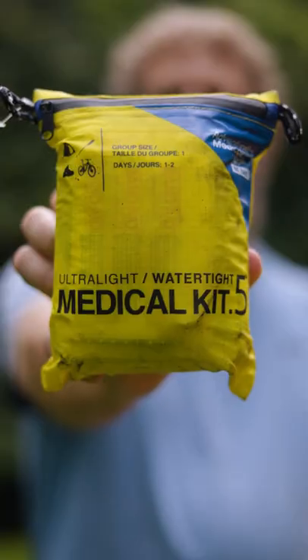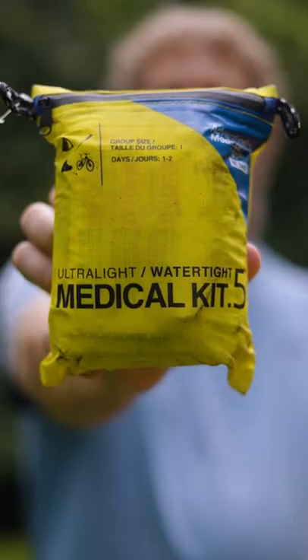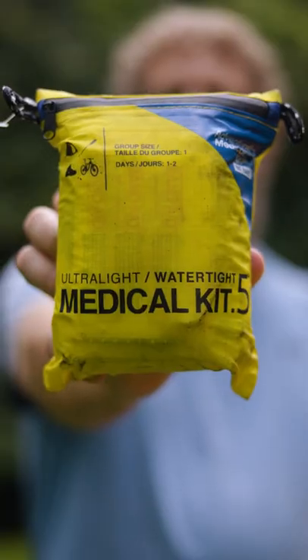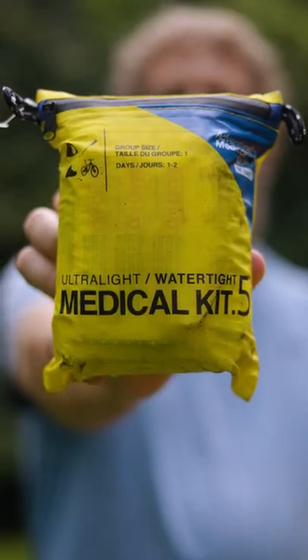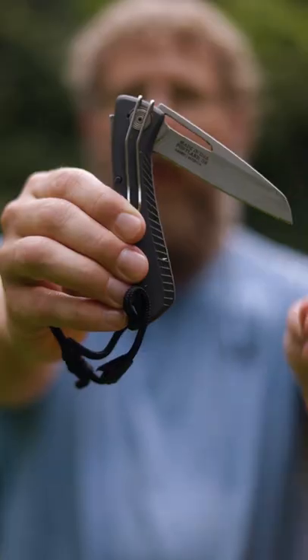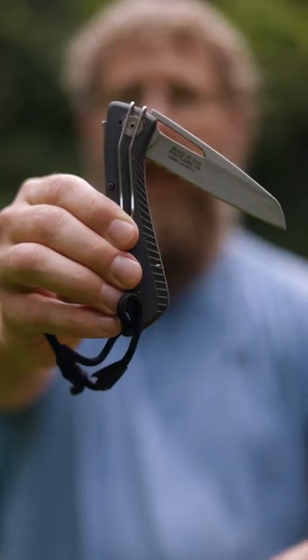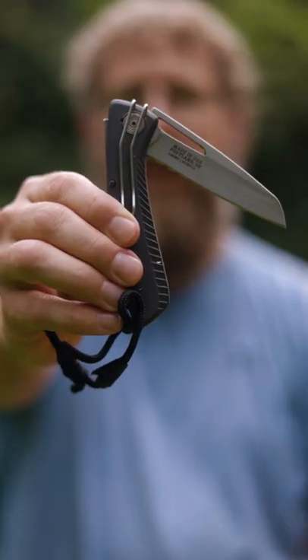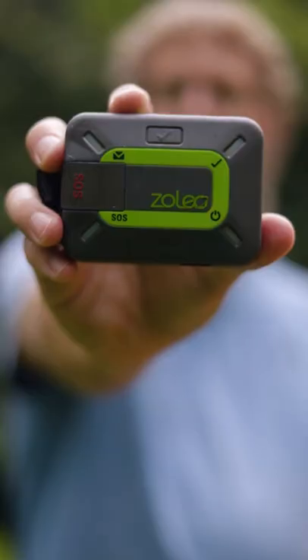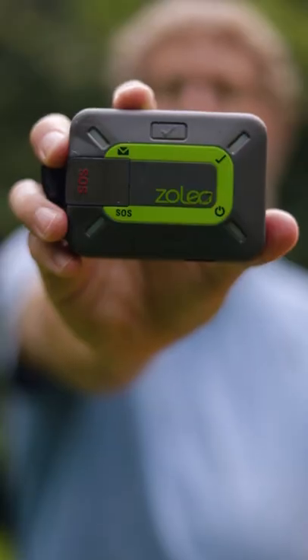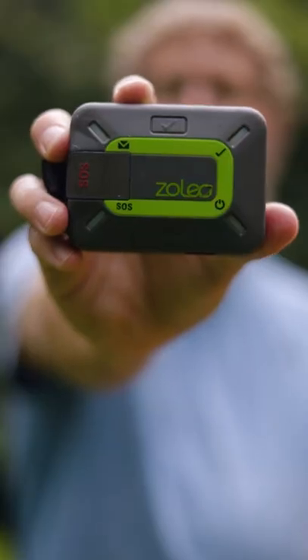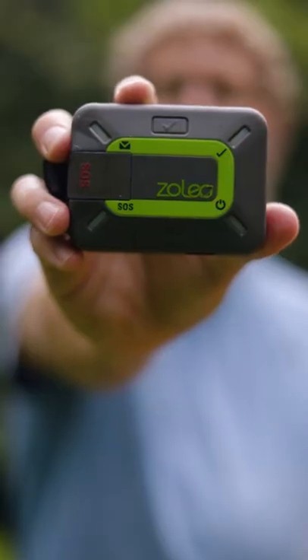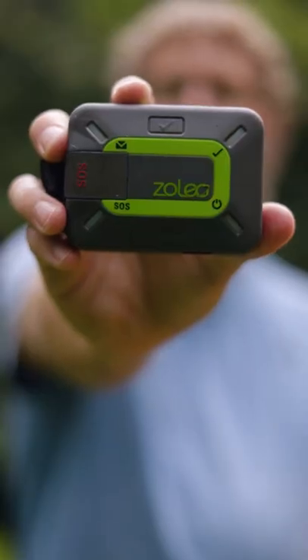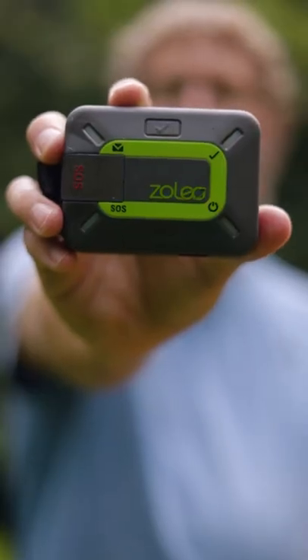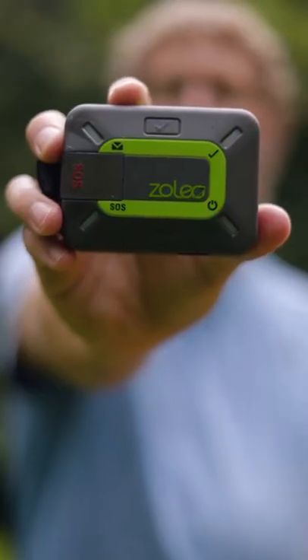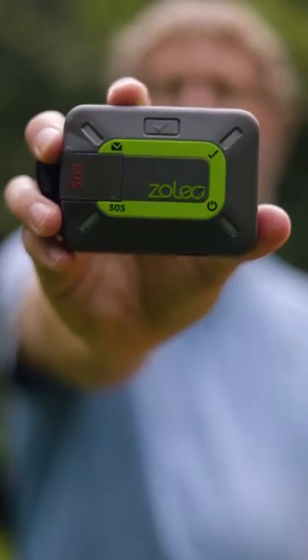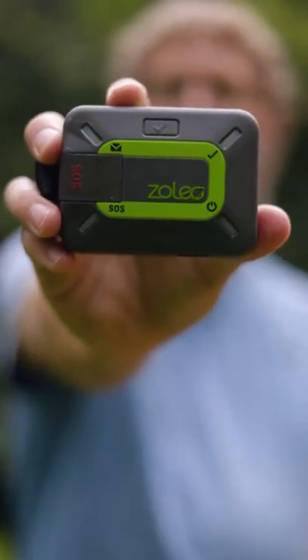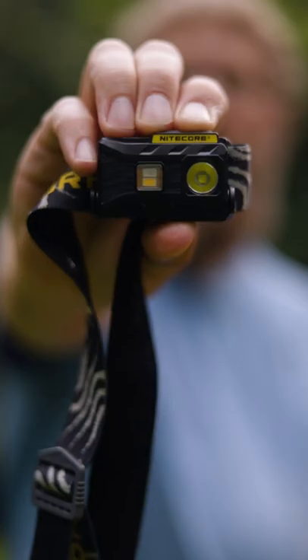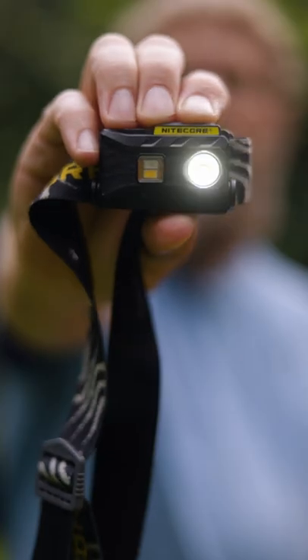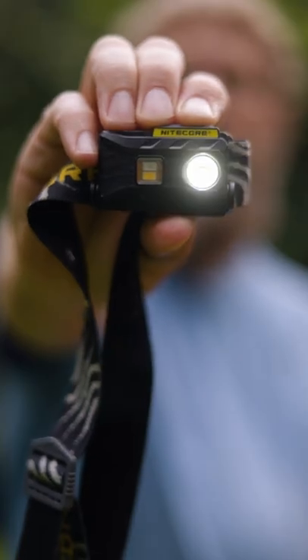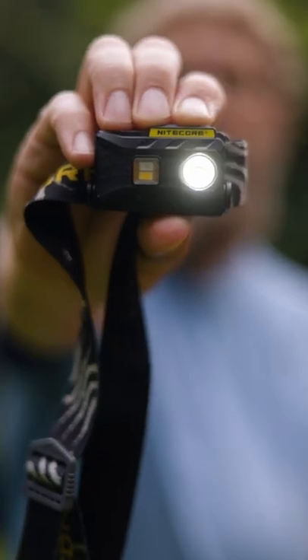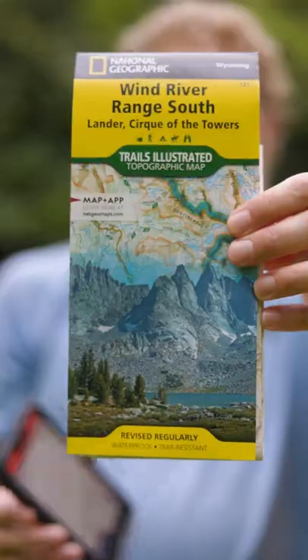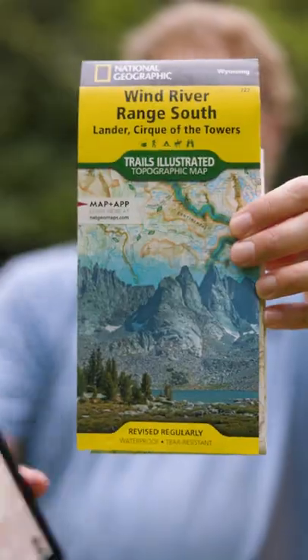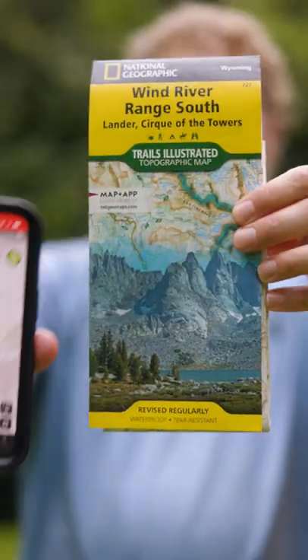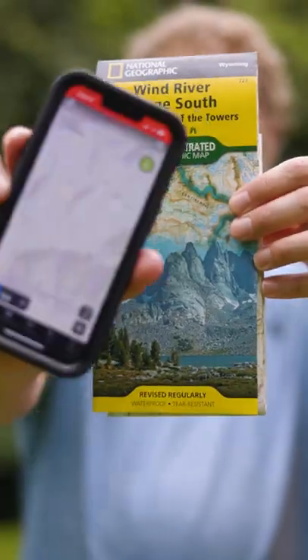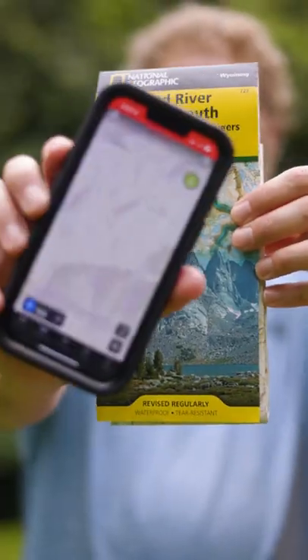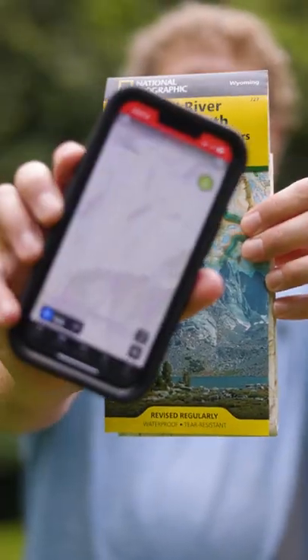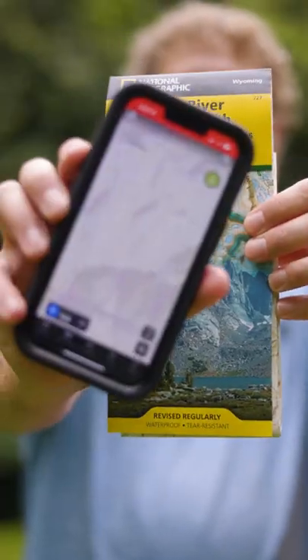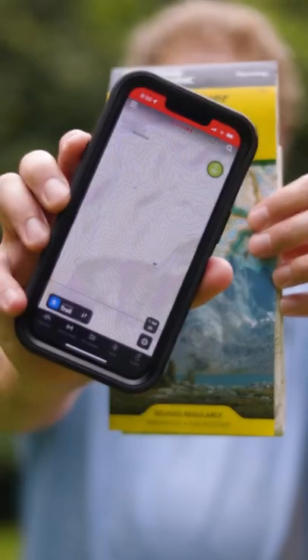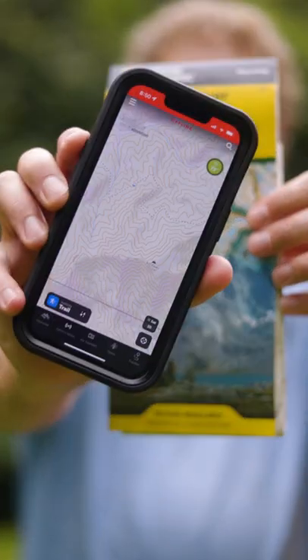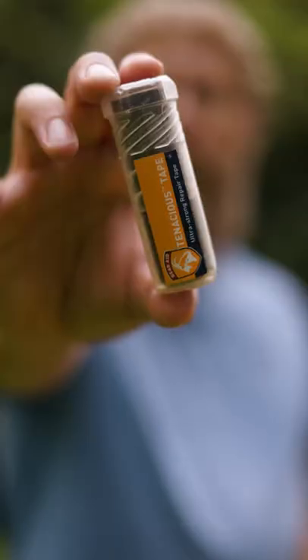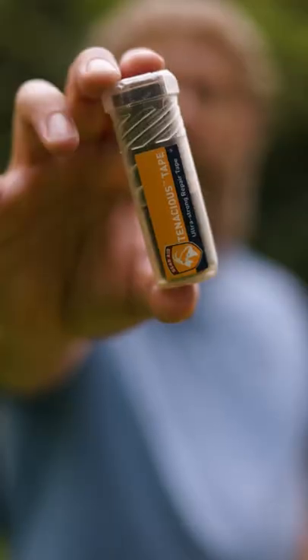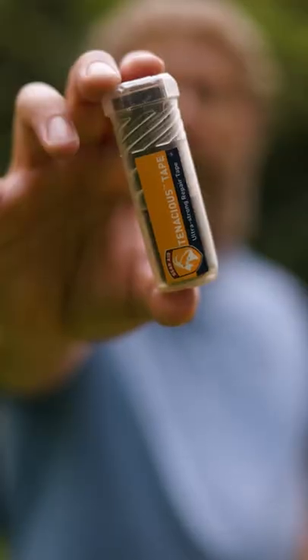A first aid kit, a knife, an emergency satellite communicator, a headlamp, a map or GPS app, repair tape.